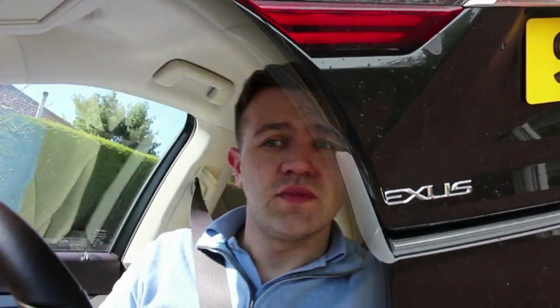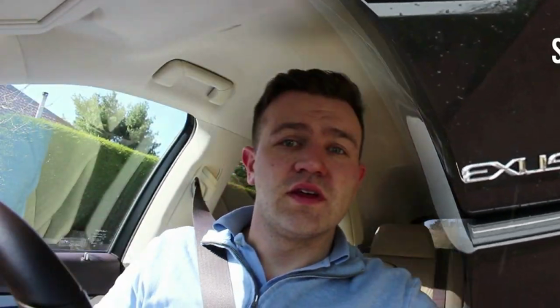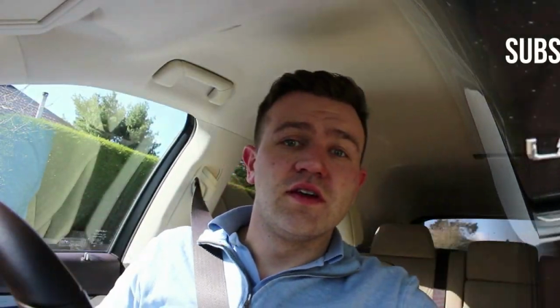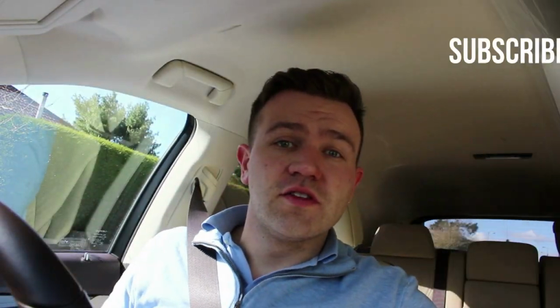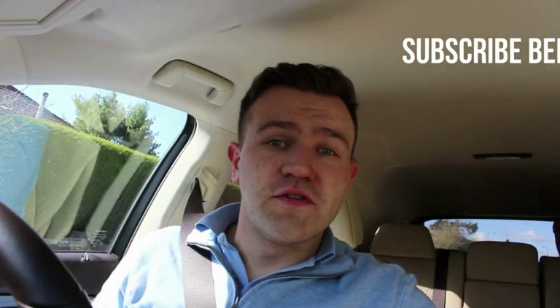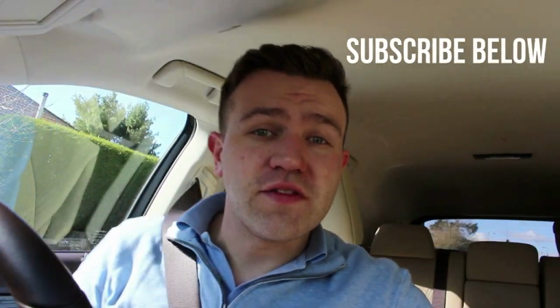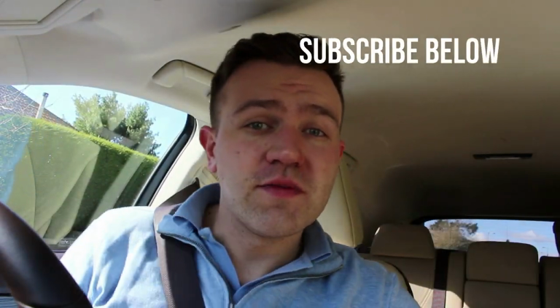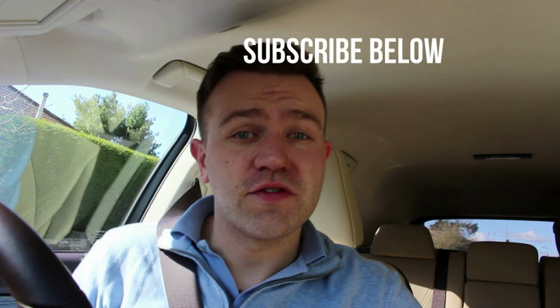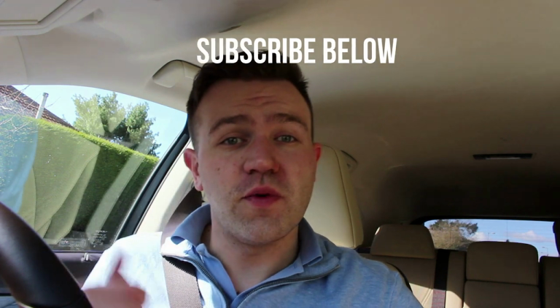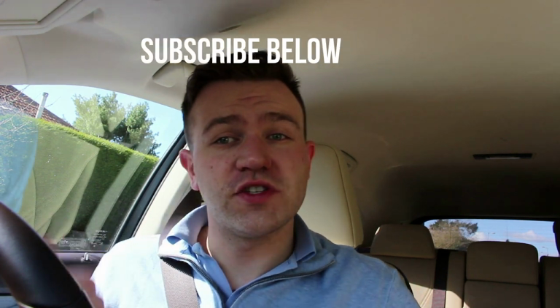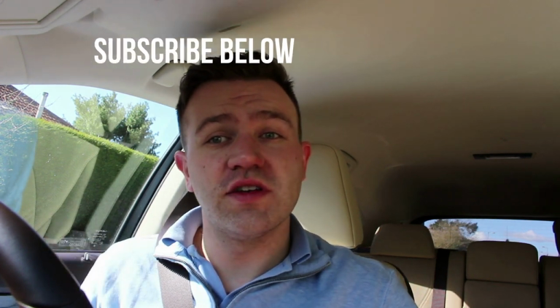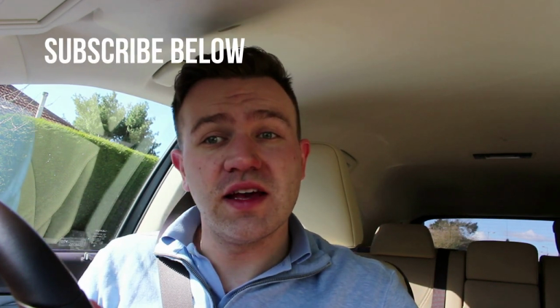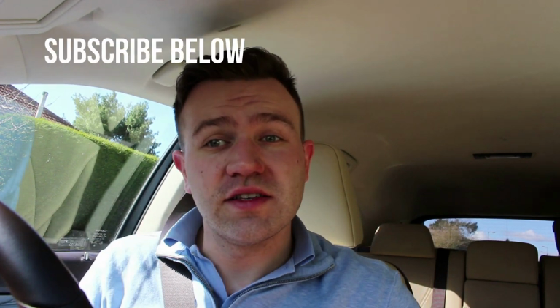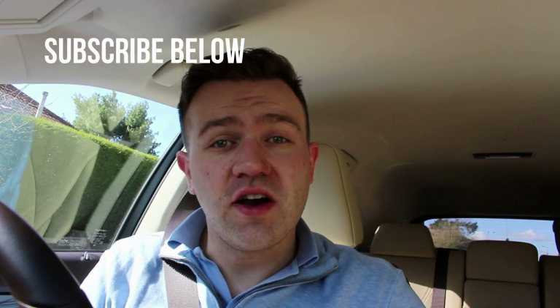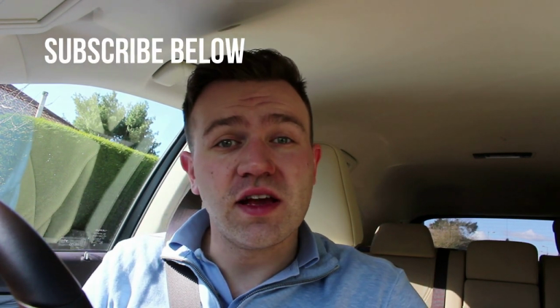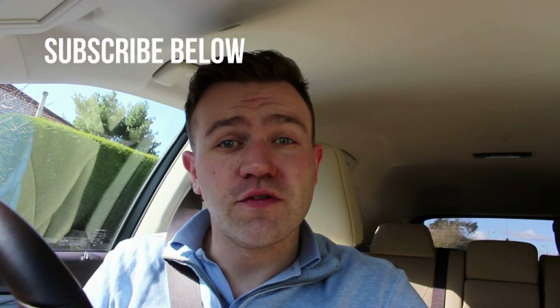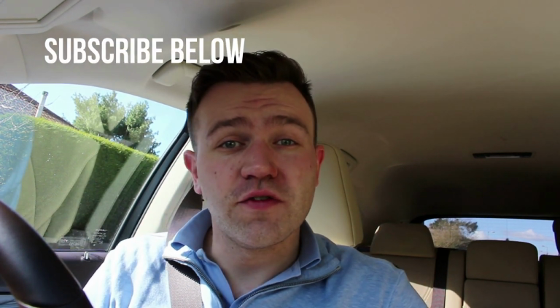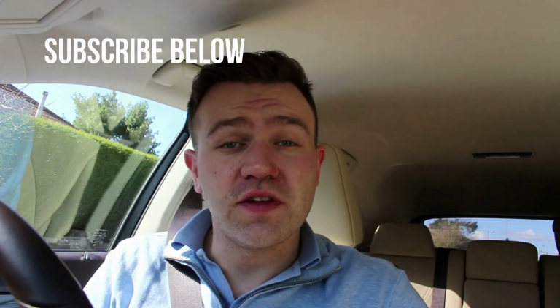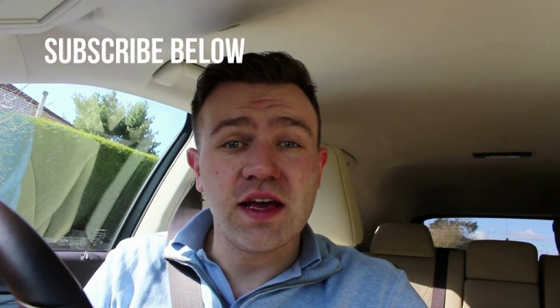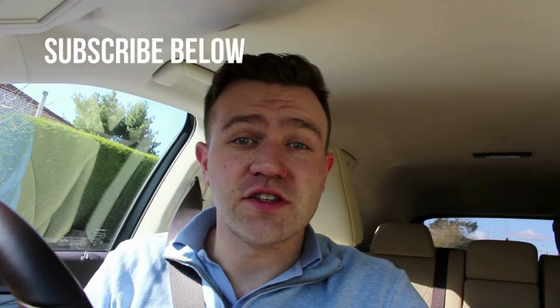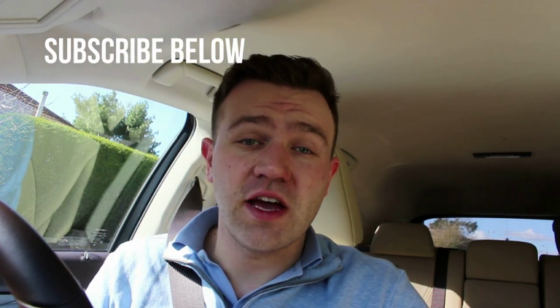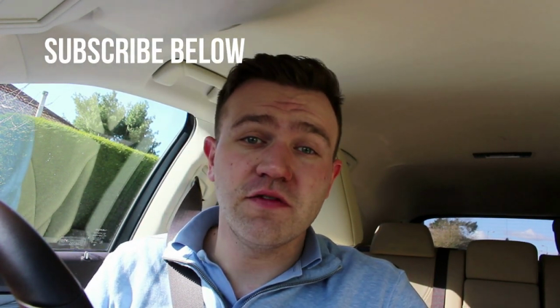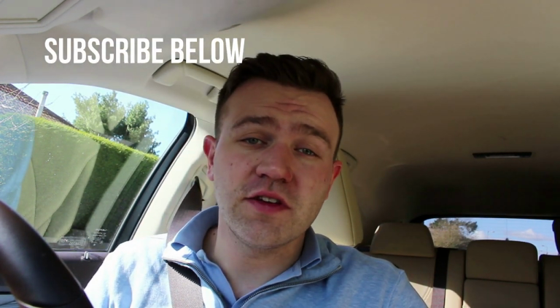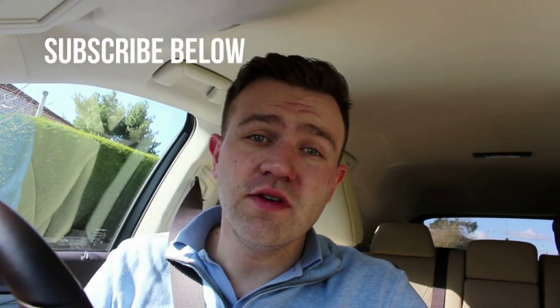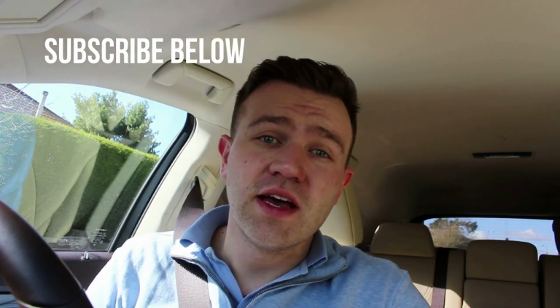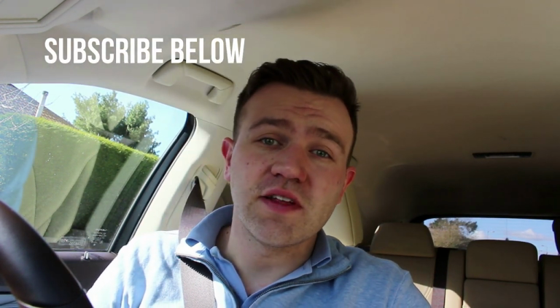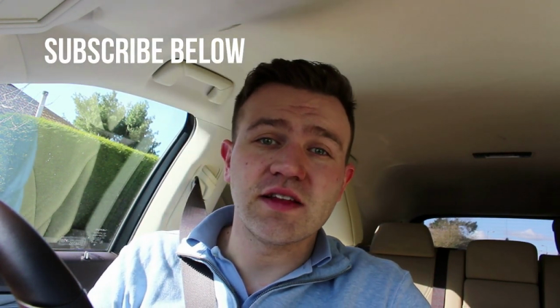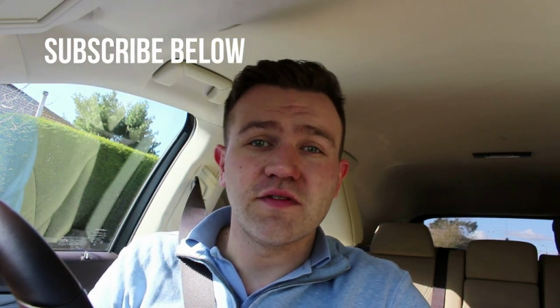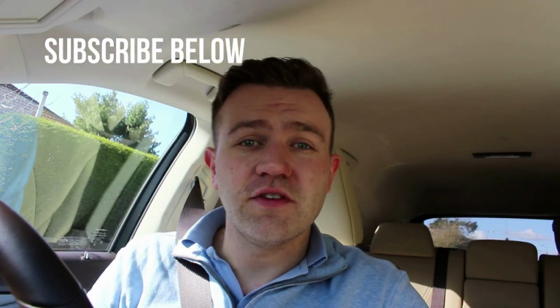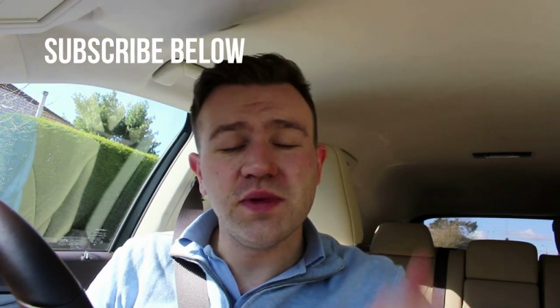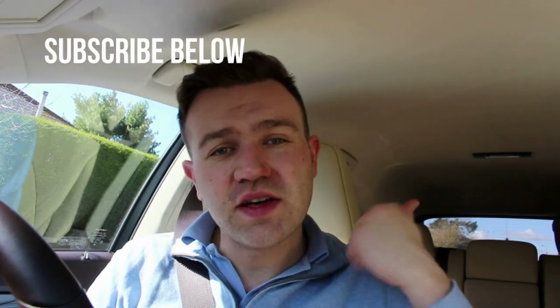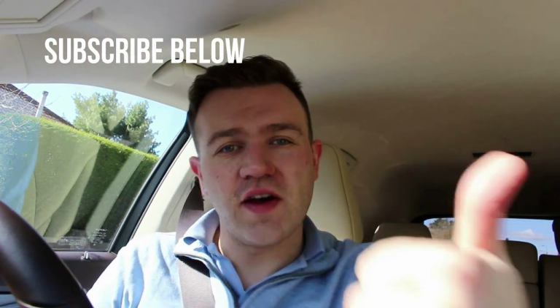Thanks so much for watching the Lexus RX 450h L video. If you liked this video, please give it a thumbs up.